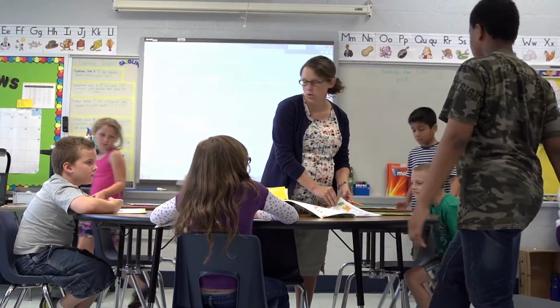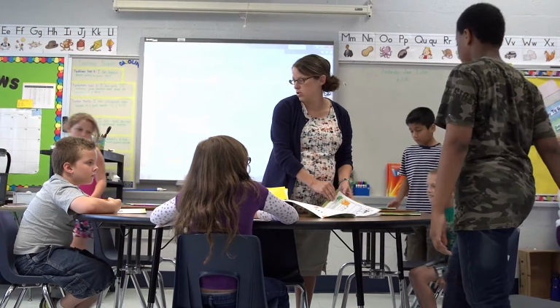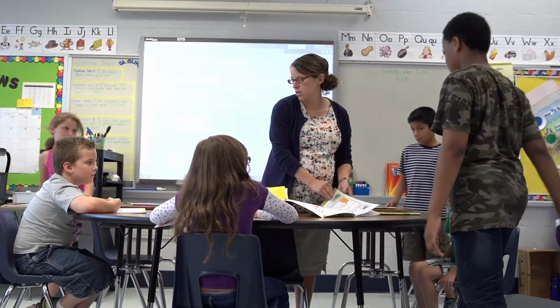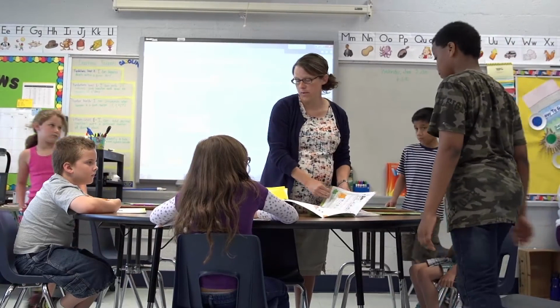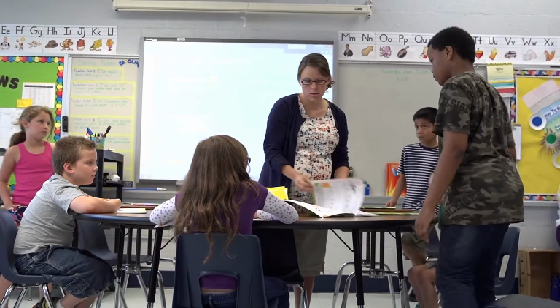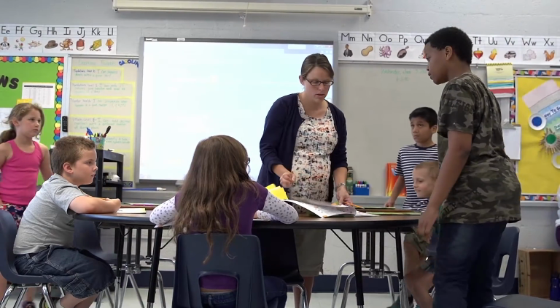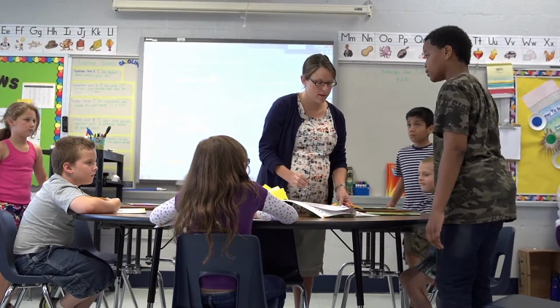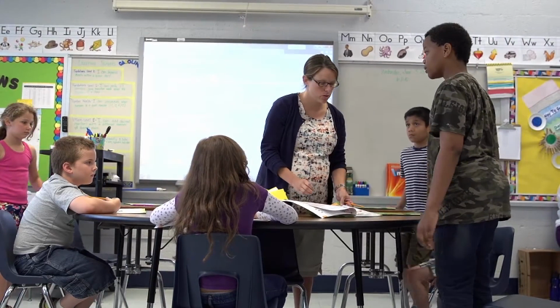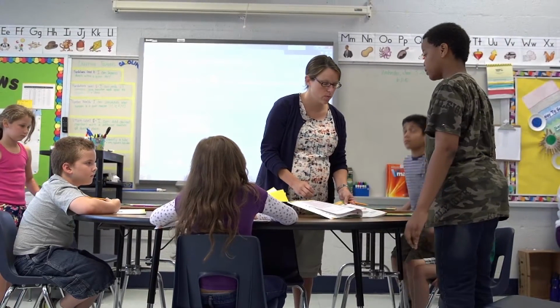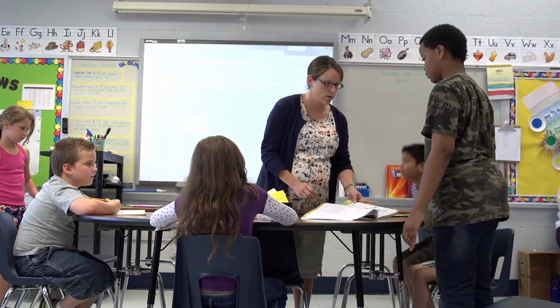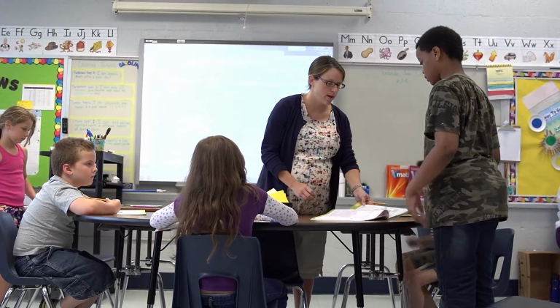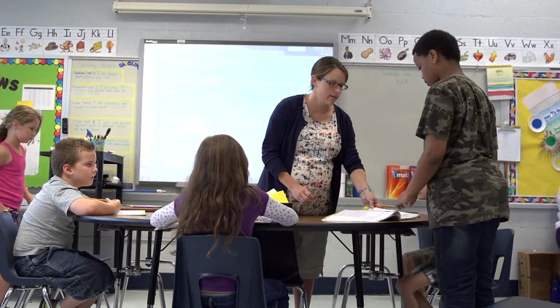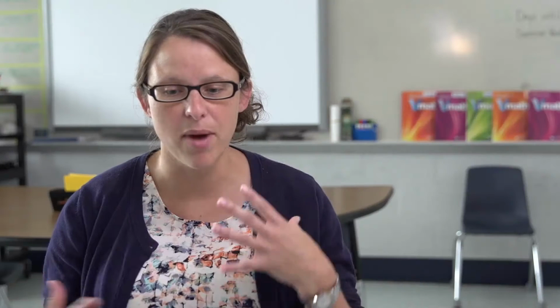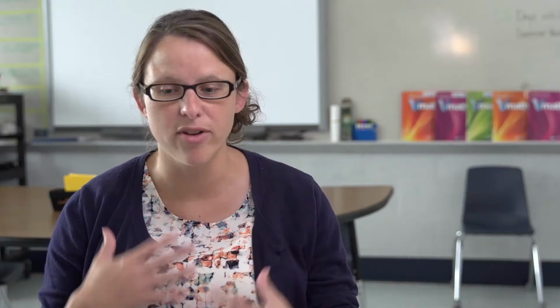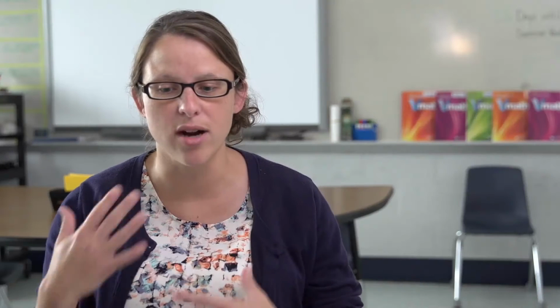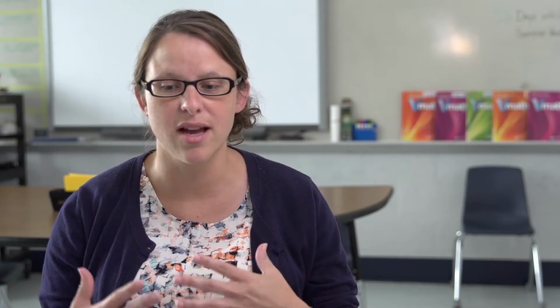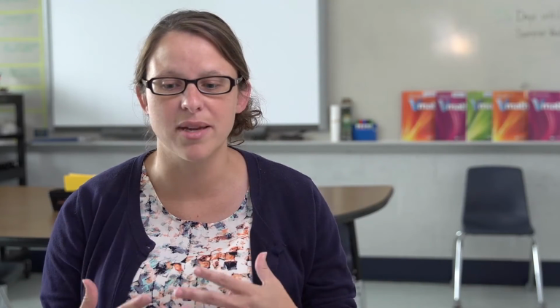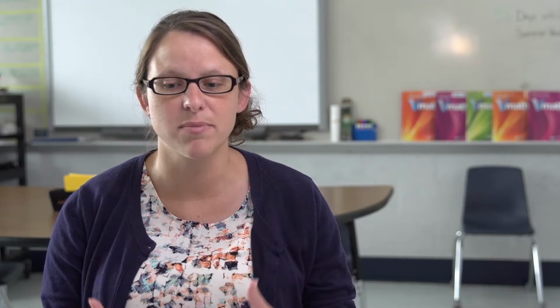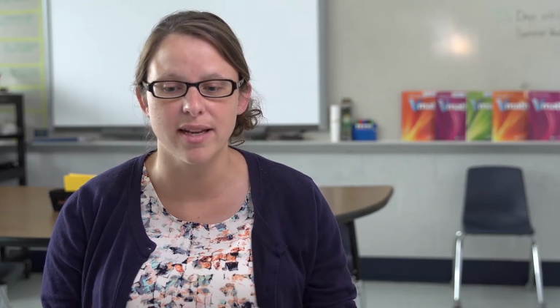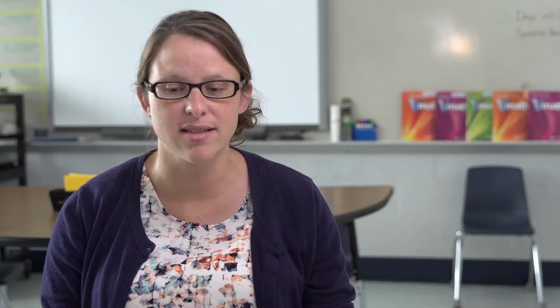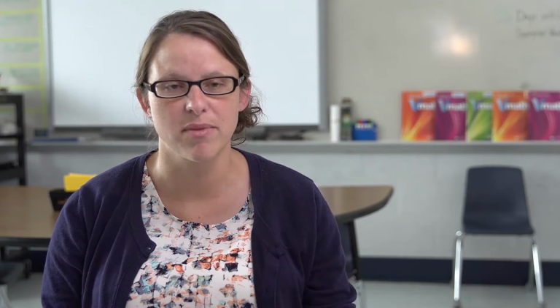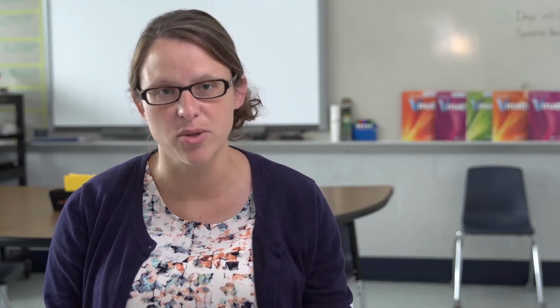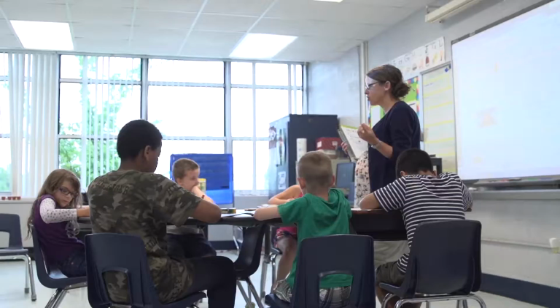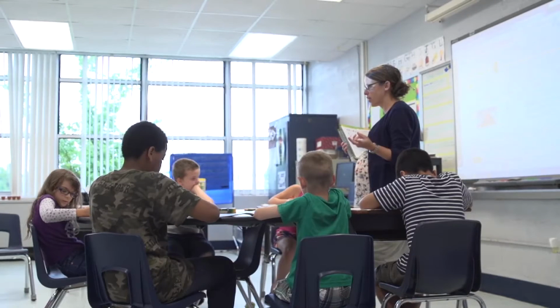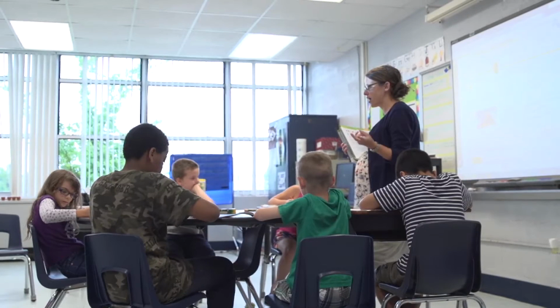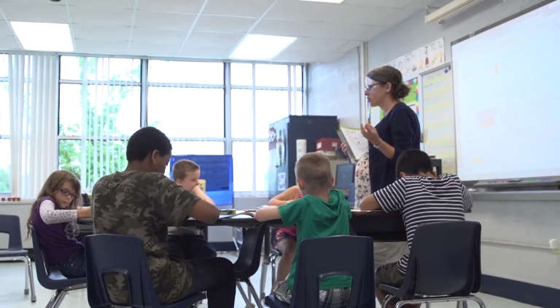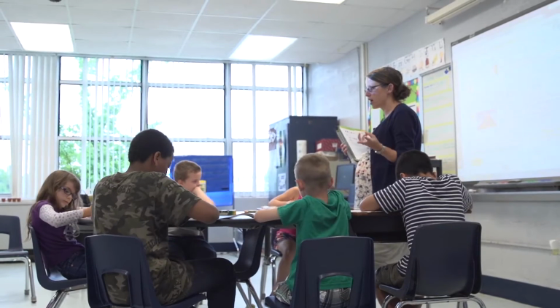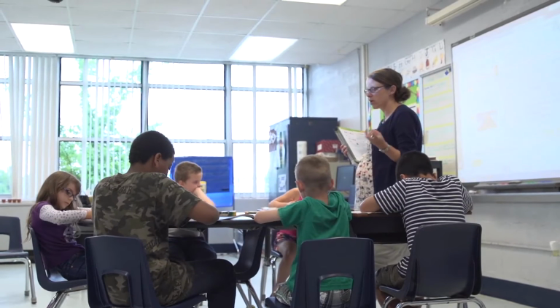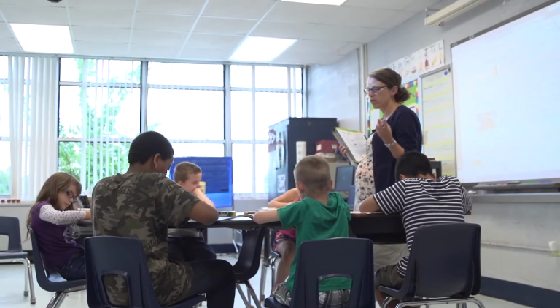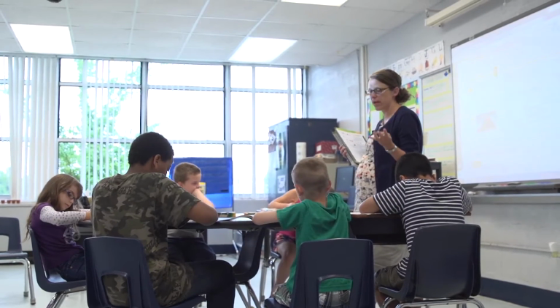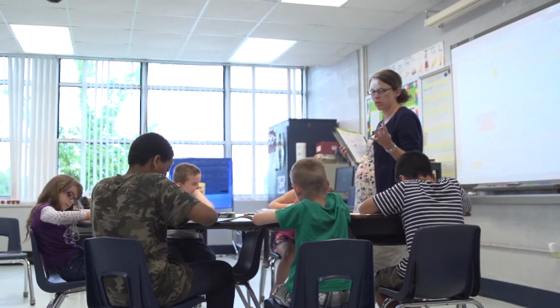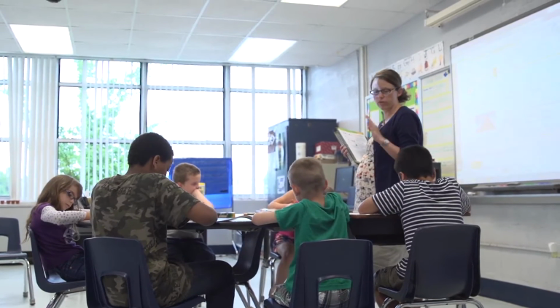Those of you who just came in, turn to page 21, okay? If I'm having a hard time explaining something to a student, it helps me step by step.